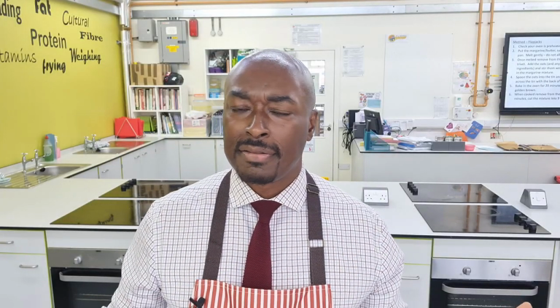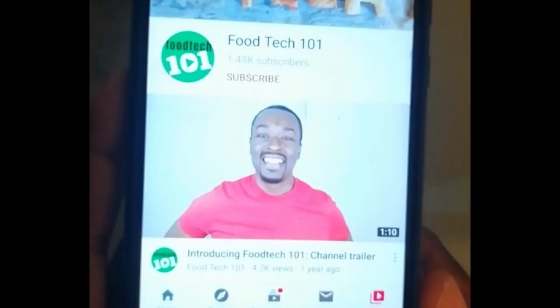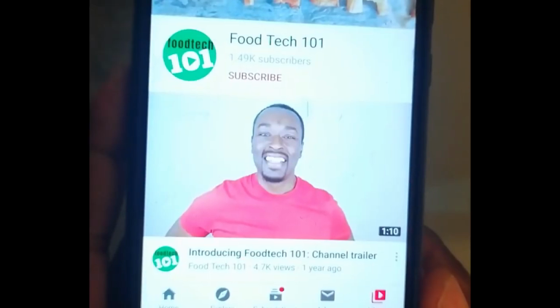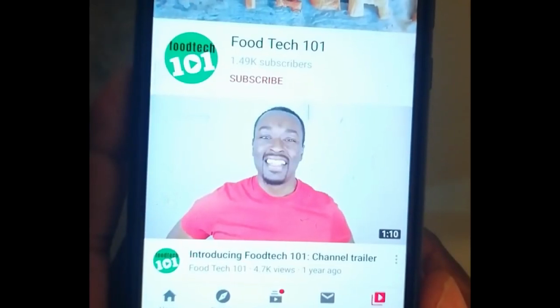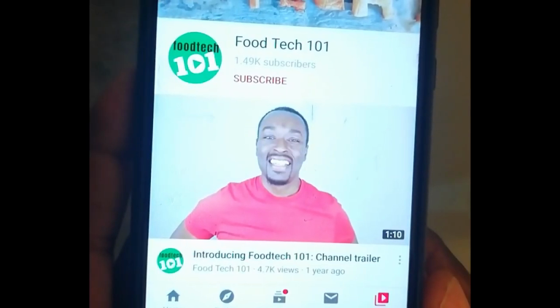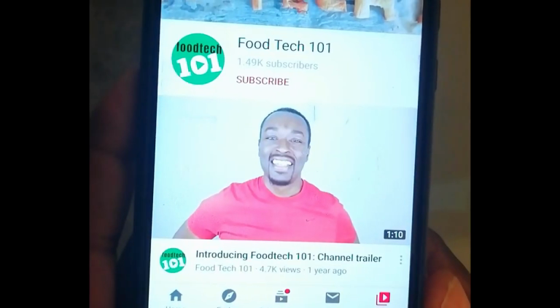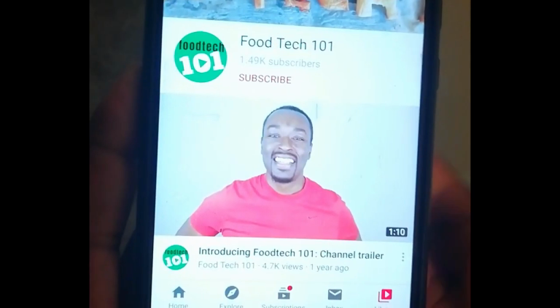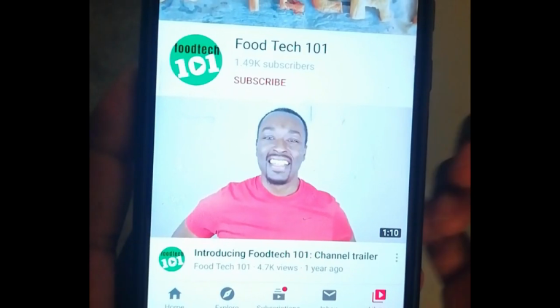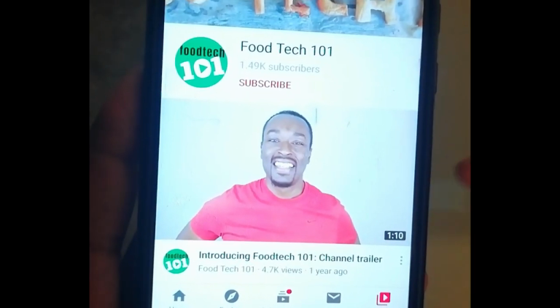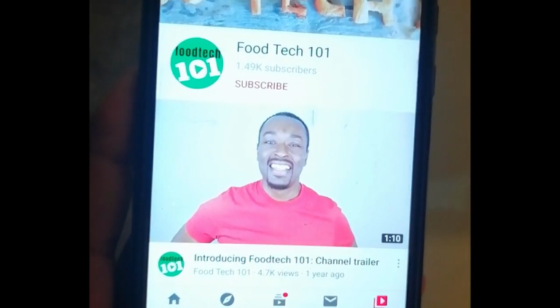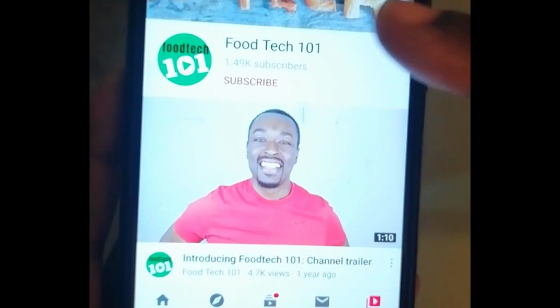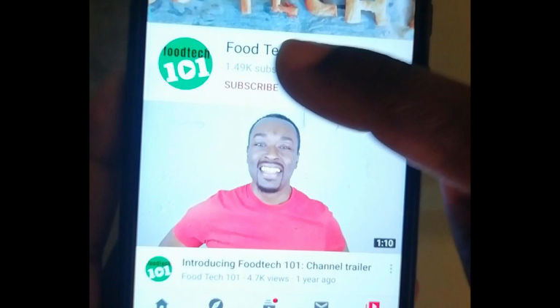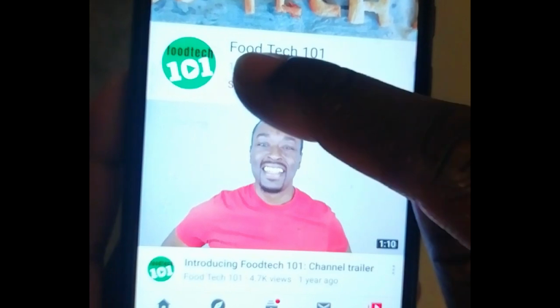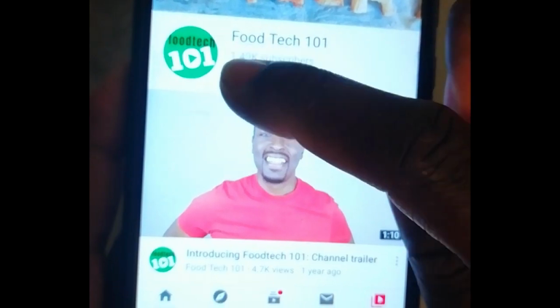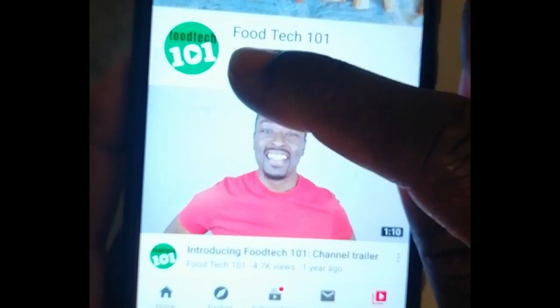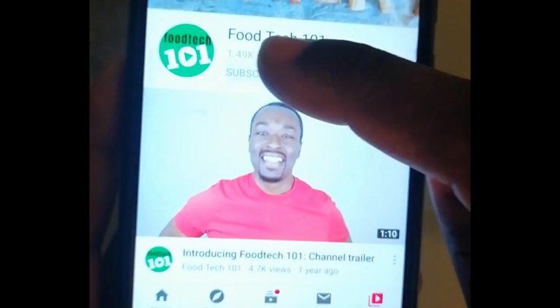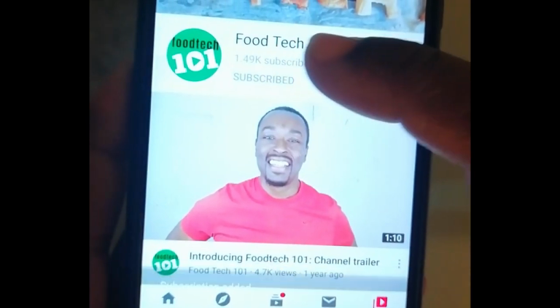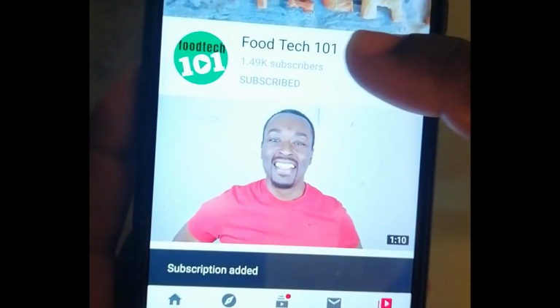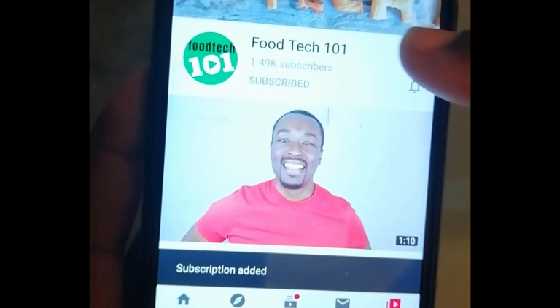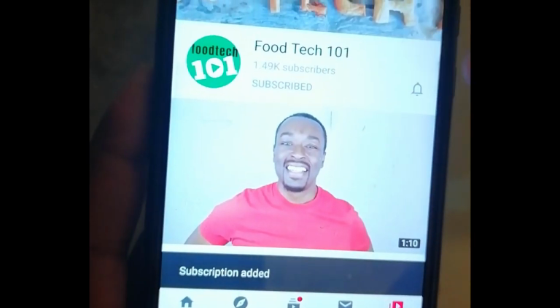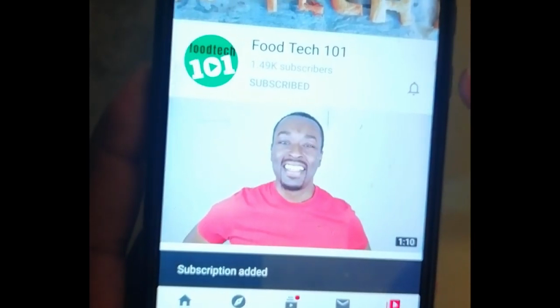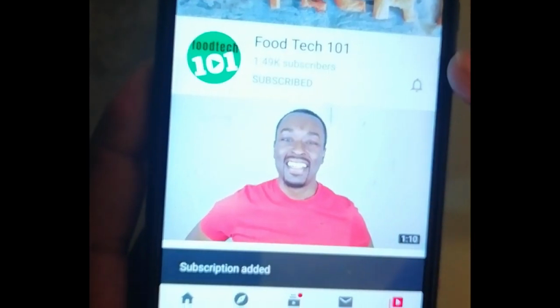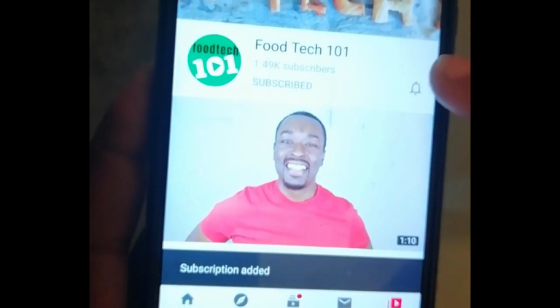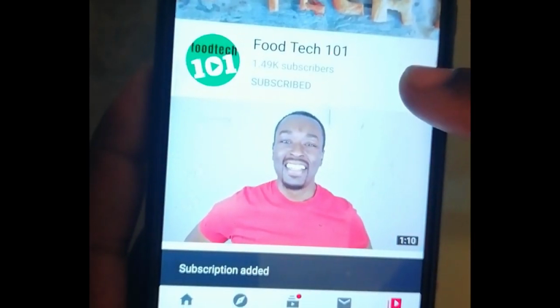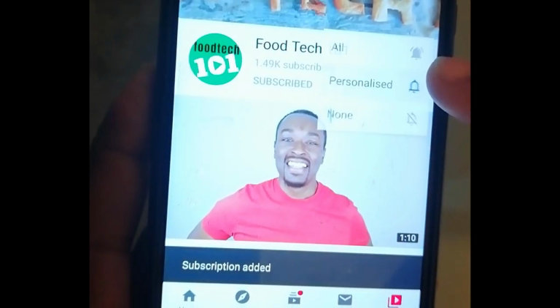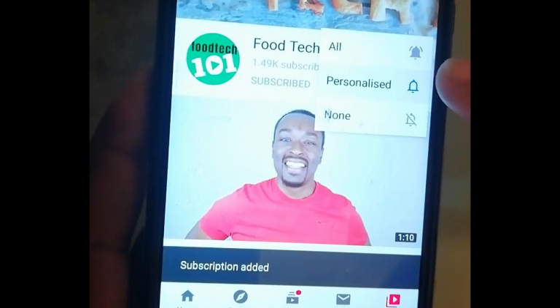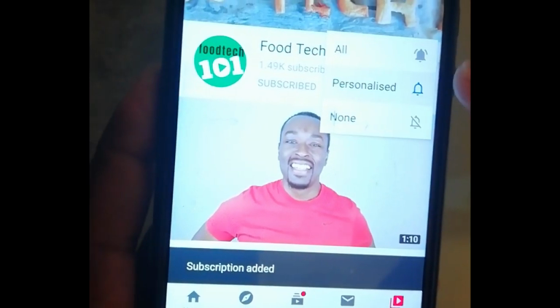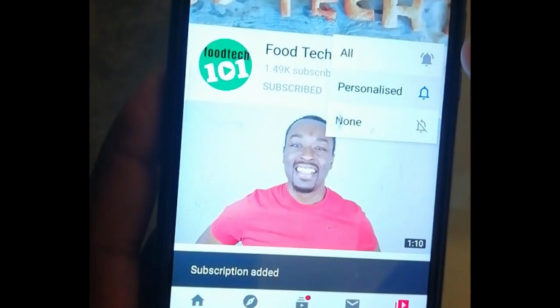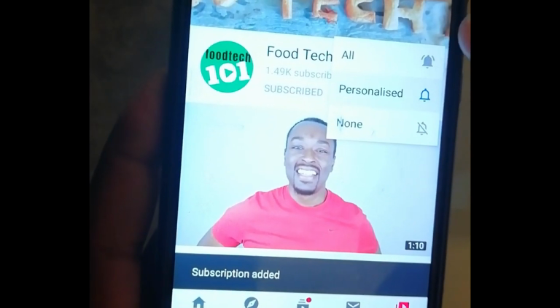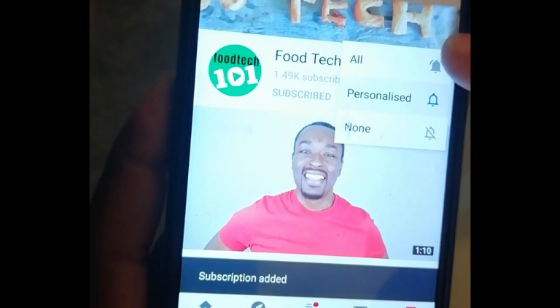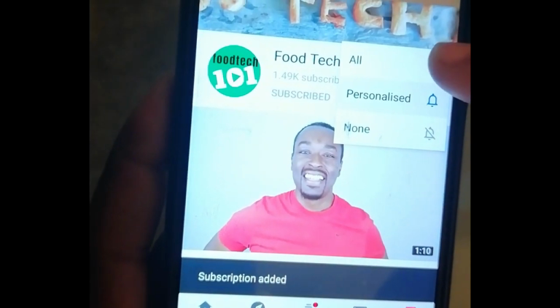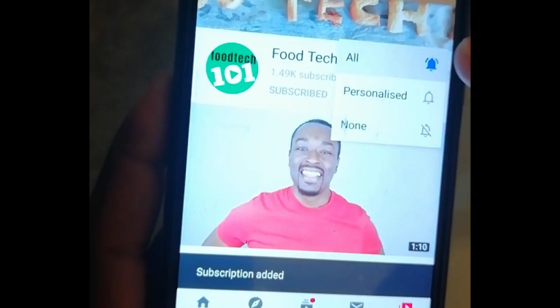Before we get started, just do me a quick favour. Click that subscribe button and hit that little bell icon so you'll be the first to know whenever I upload a new video.